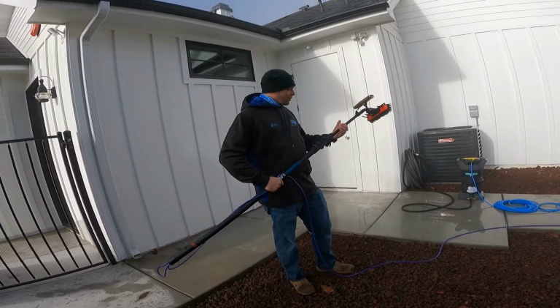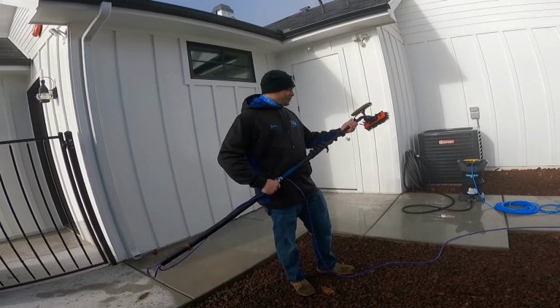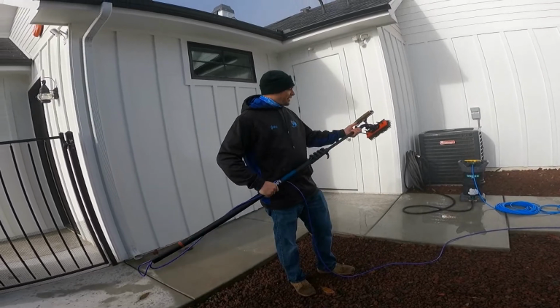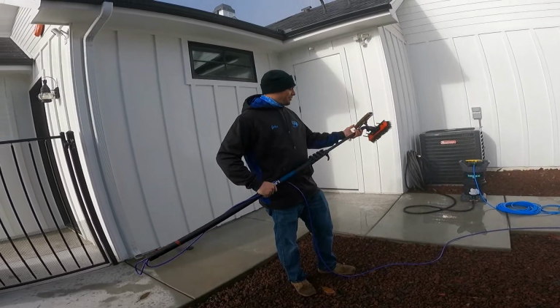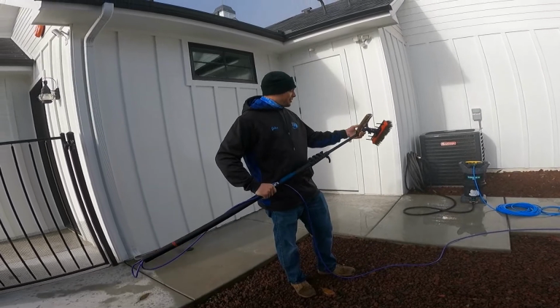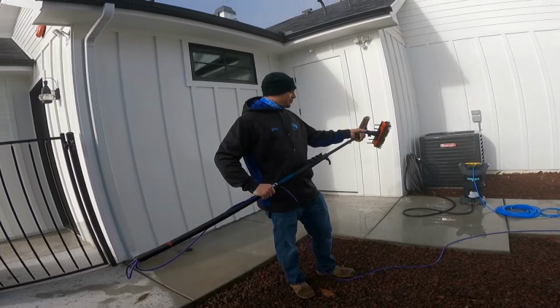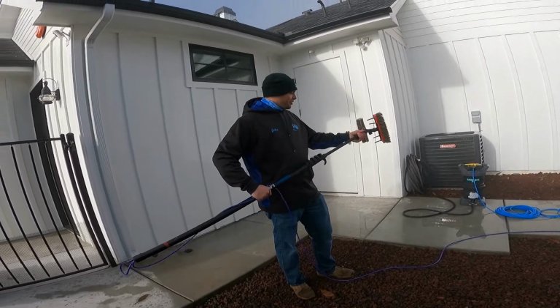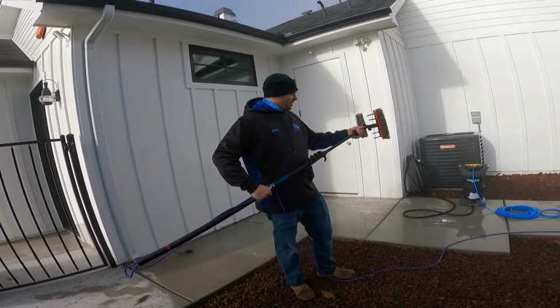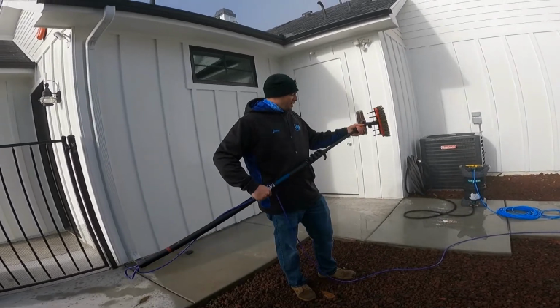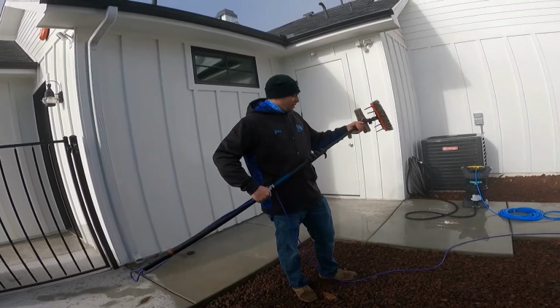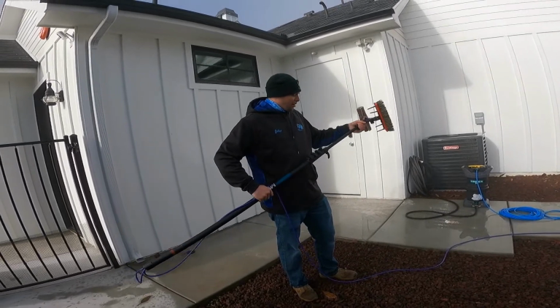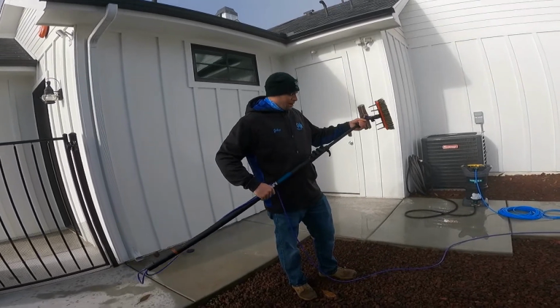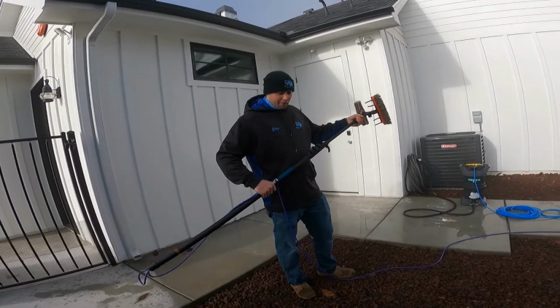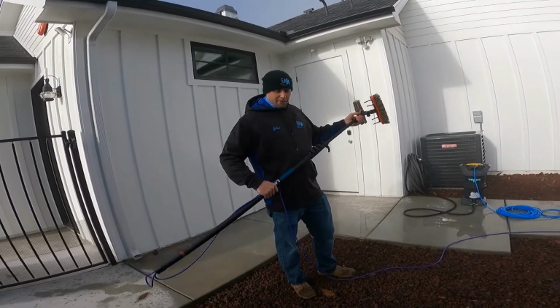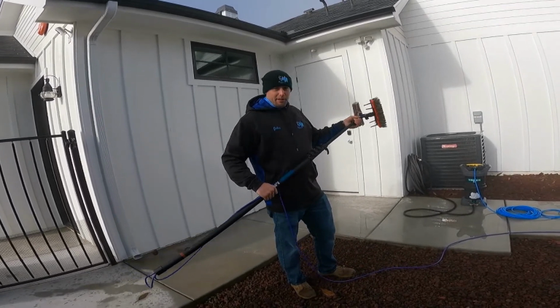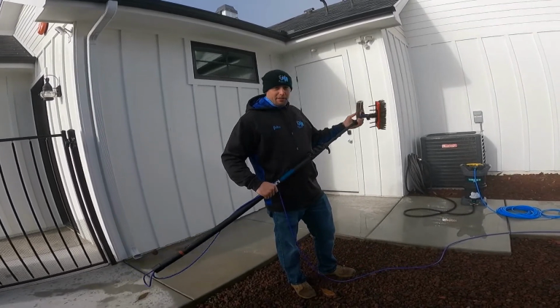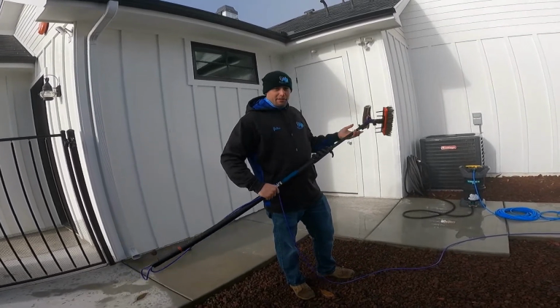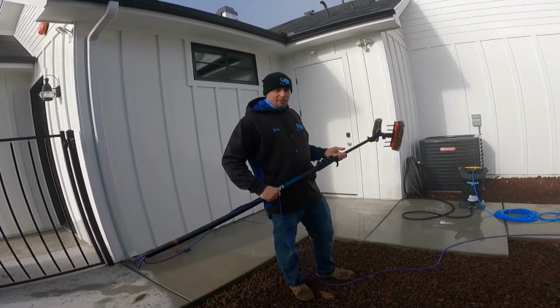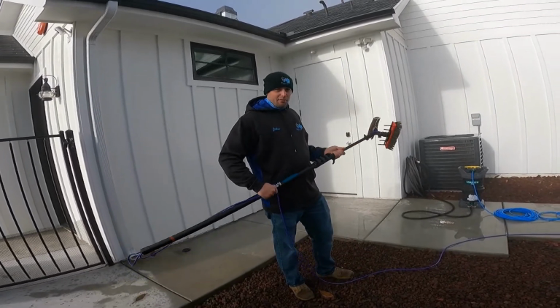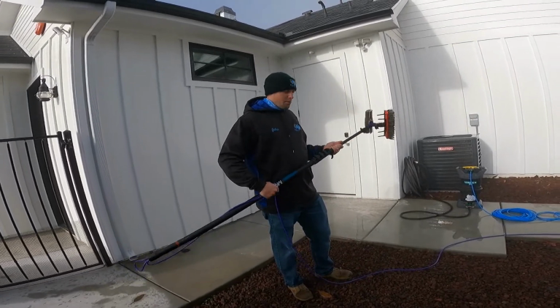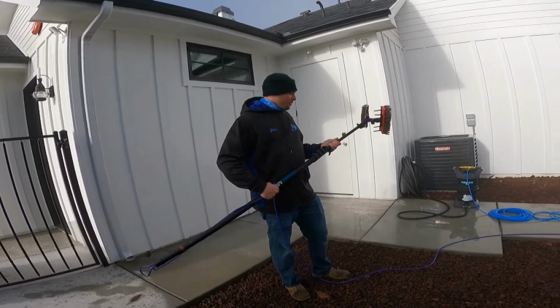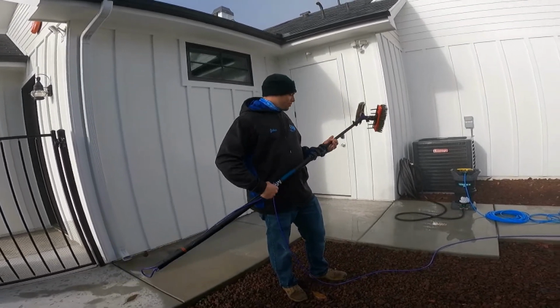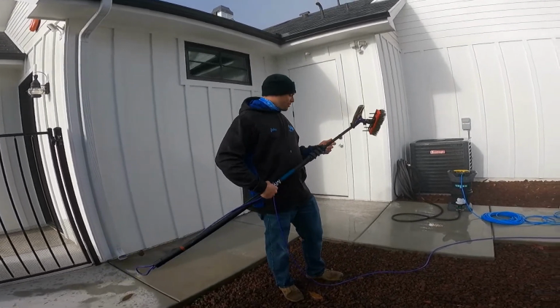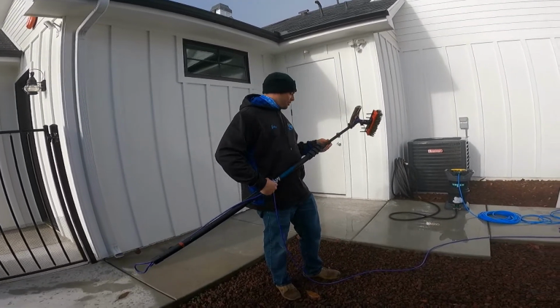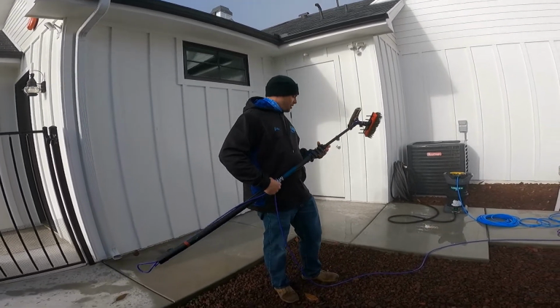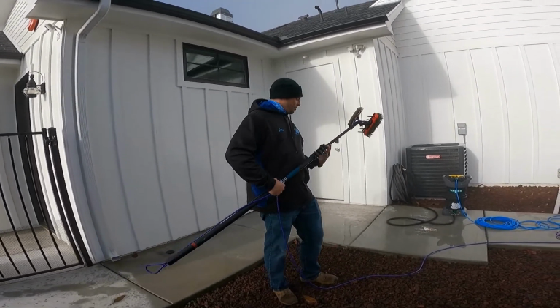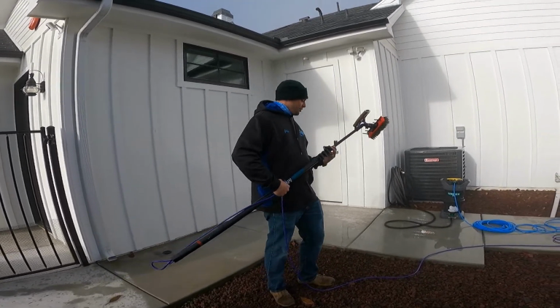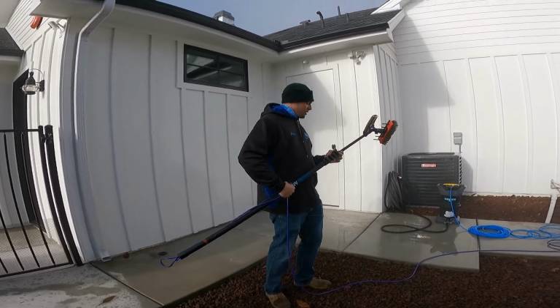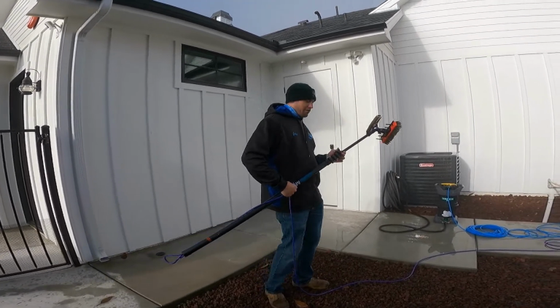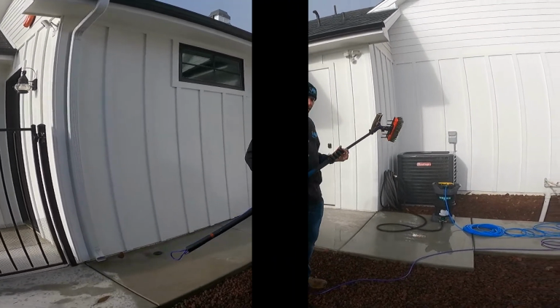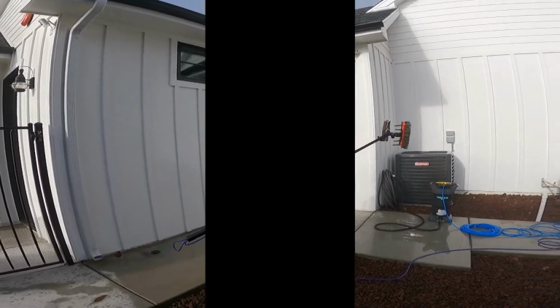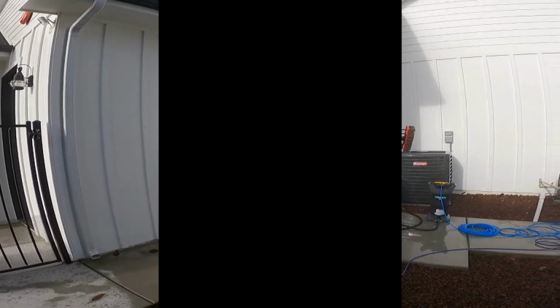That's how you clean a window with a water-fed pole — just a downstairs one on a French pane. Hope y'all enjoyed, see y'all in the next video.